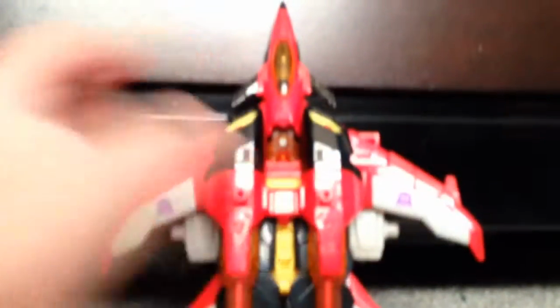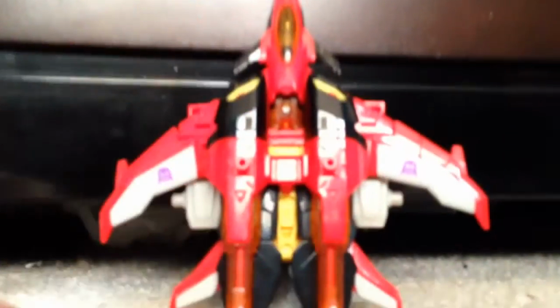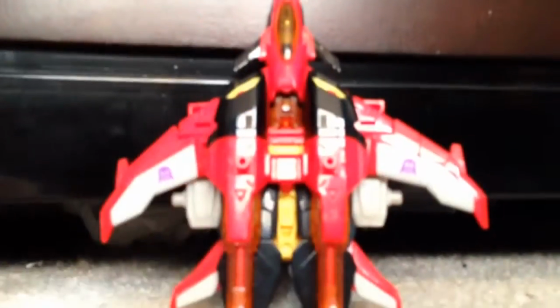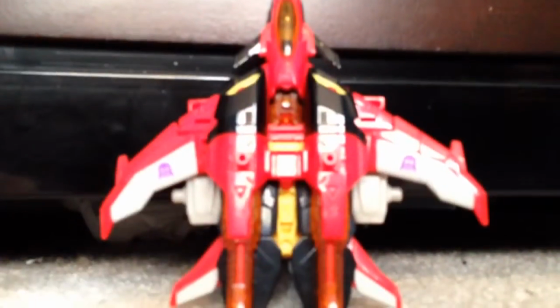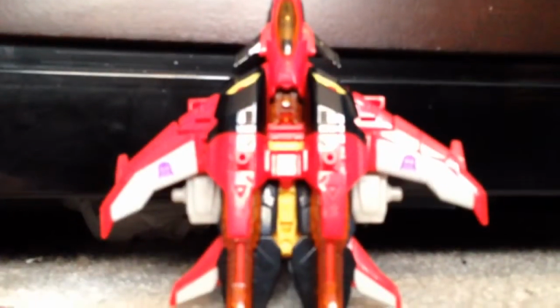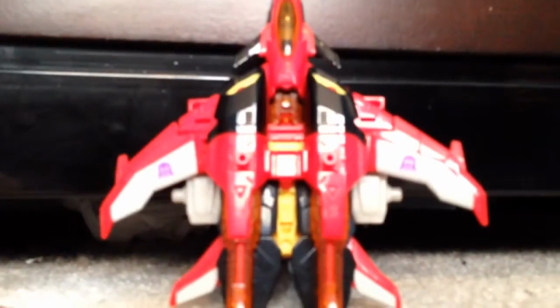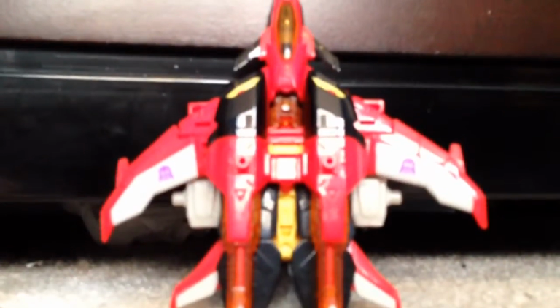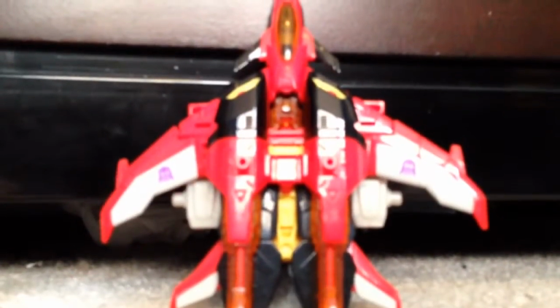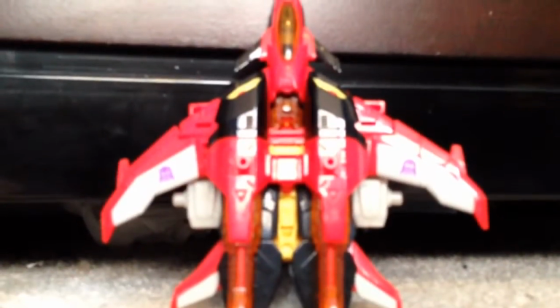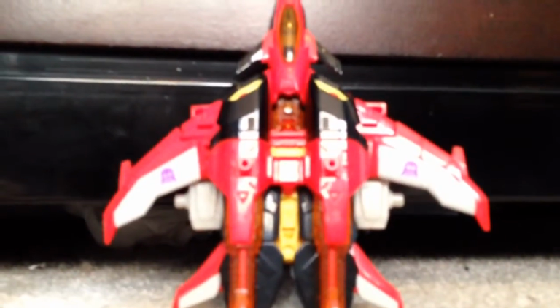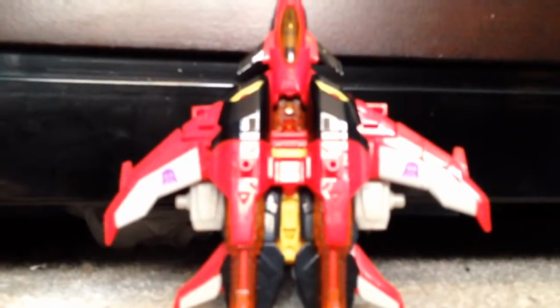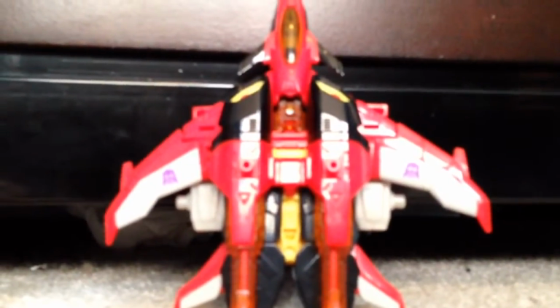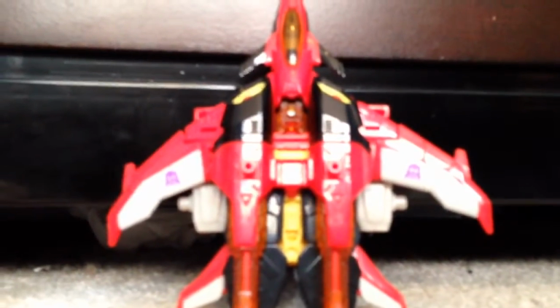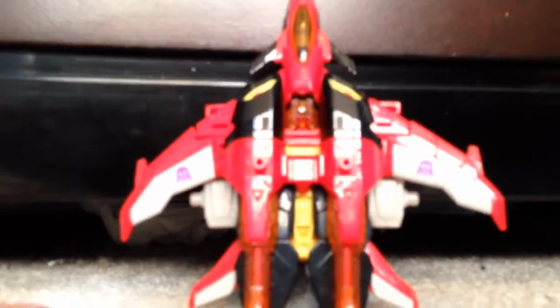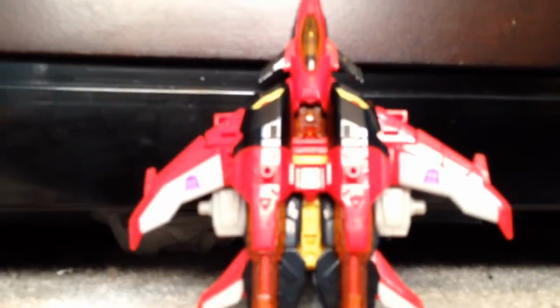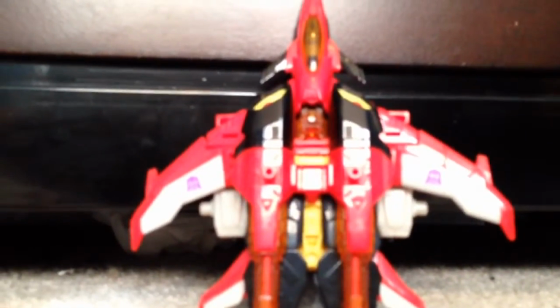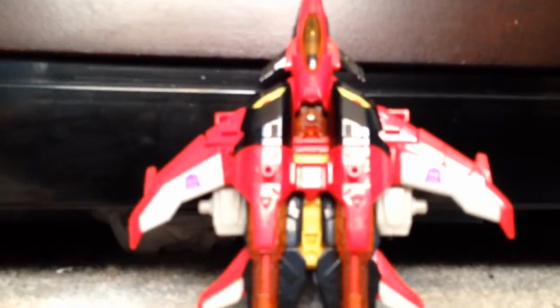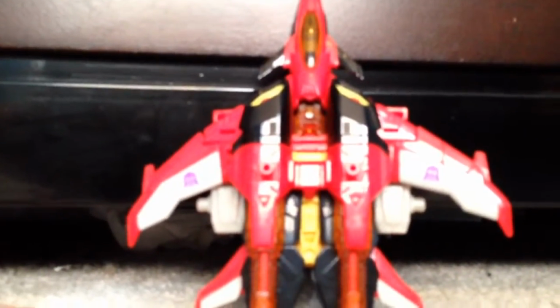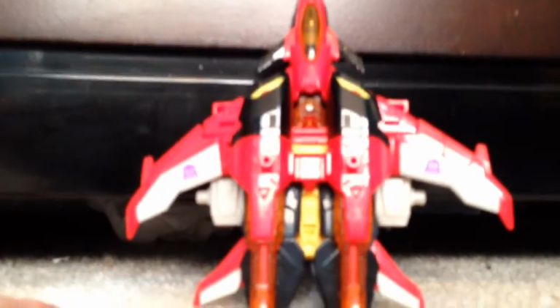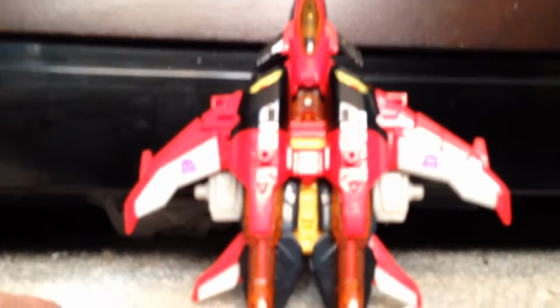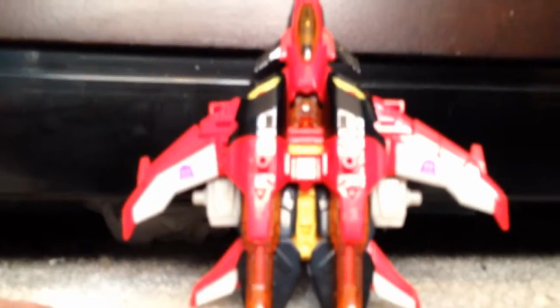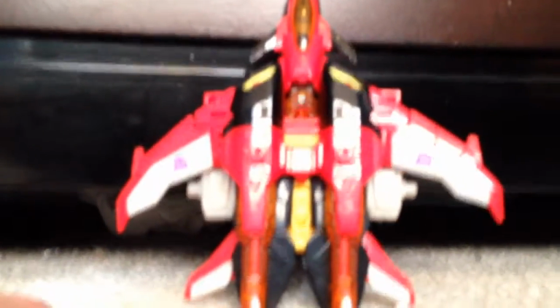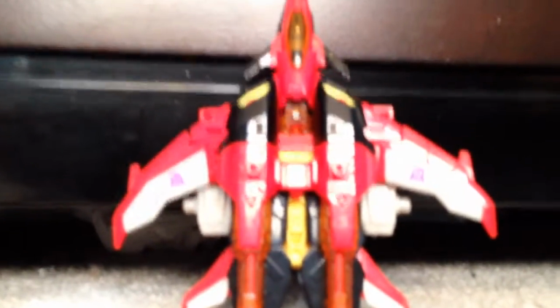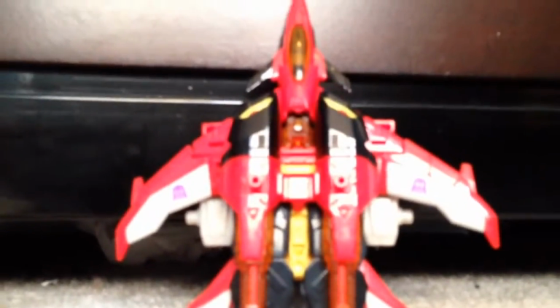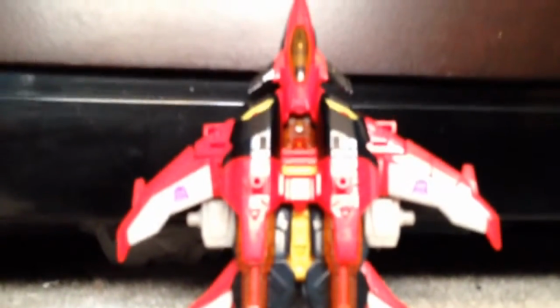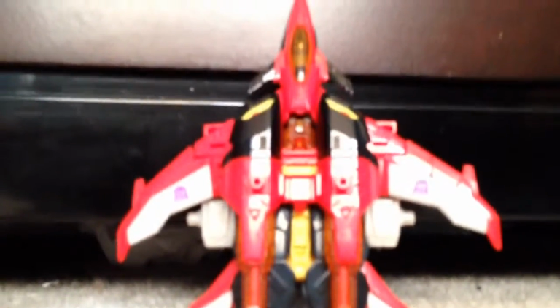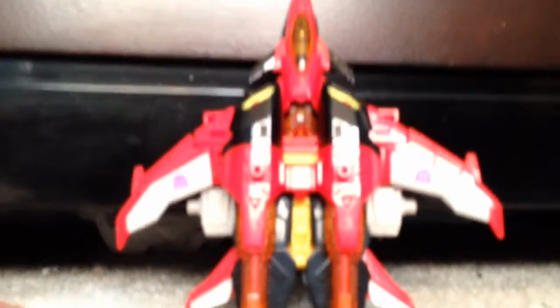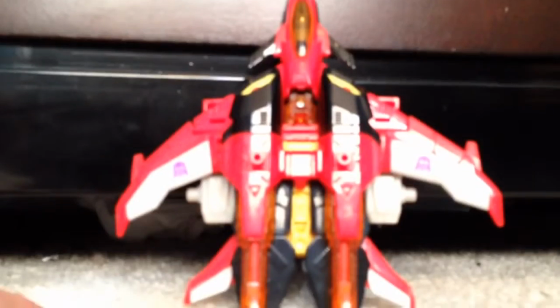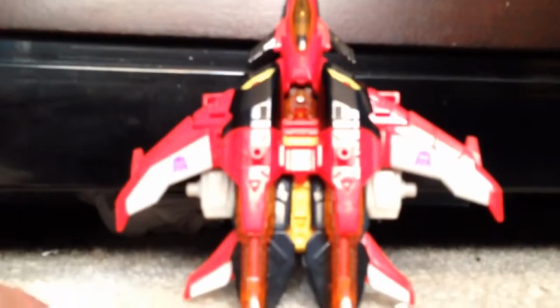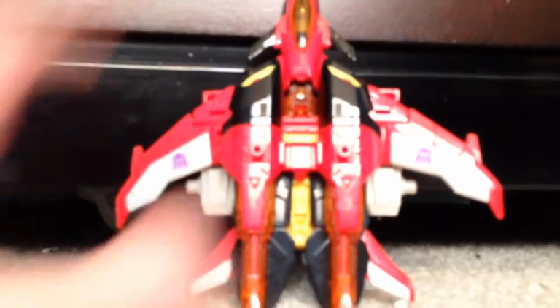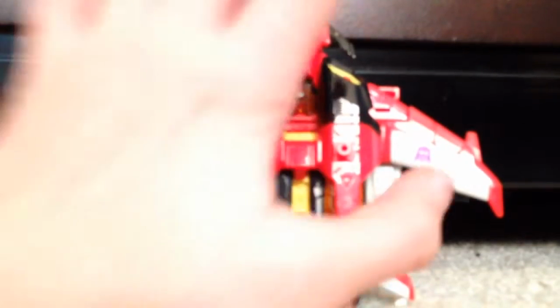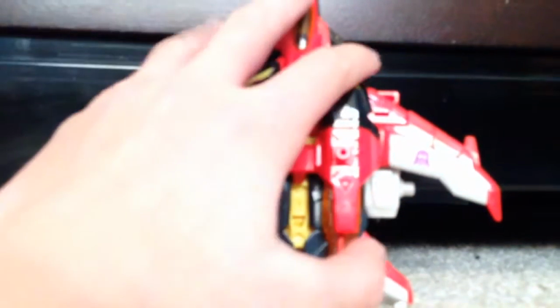Hey guys, it's the GooseFundownUps here, and before I start this video, it is only me filming.